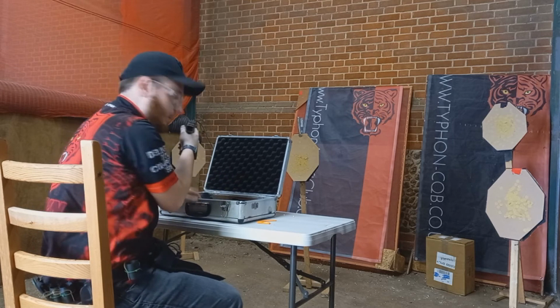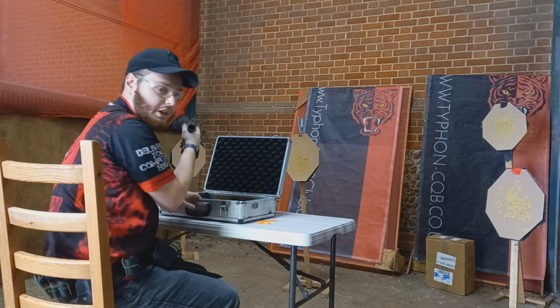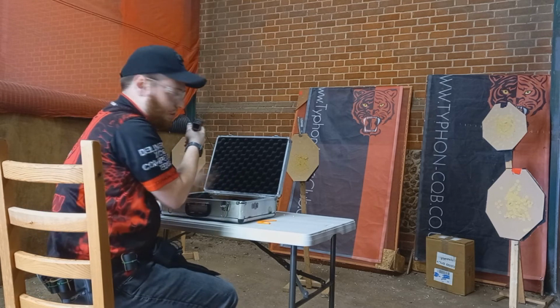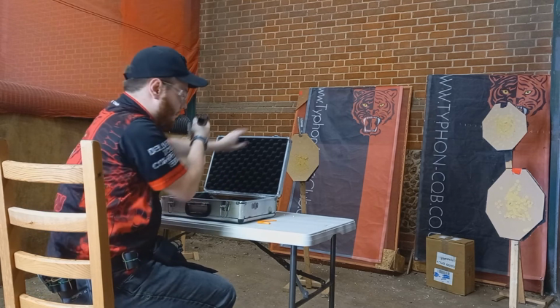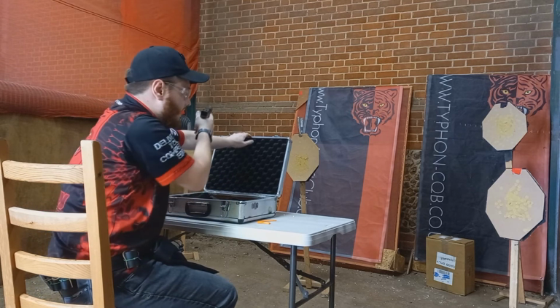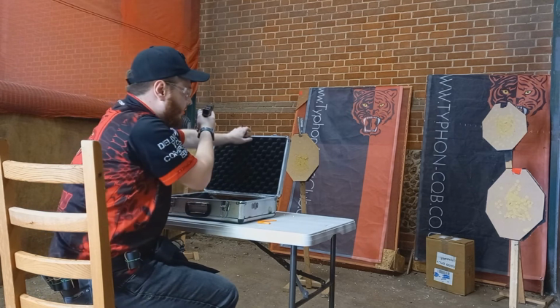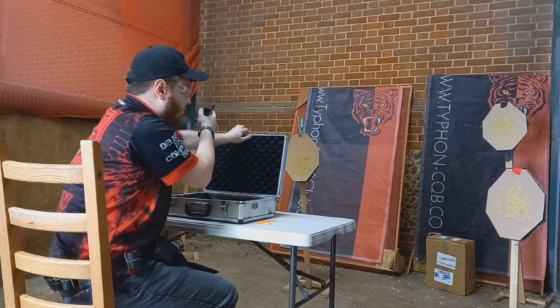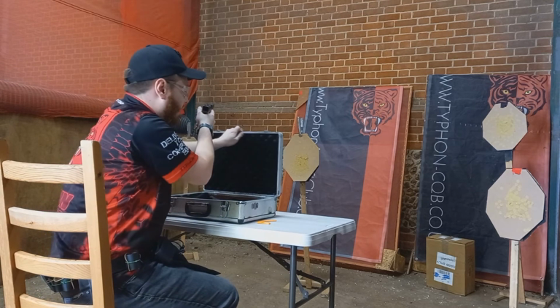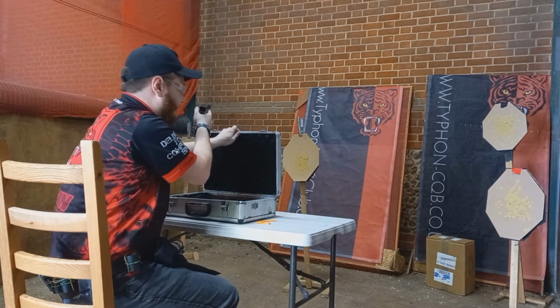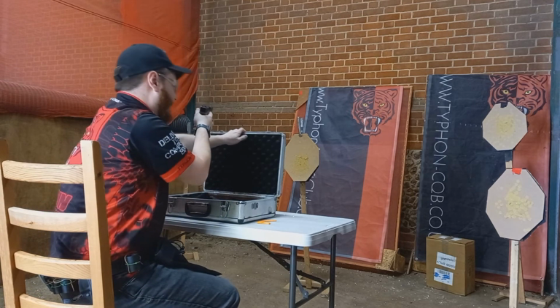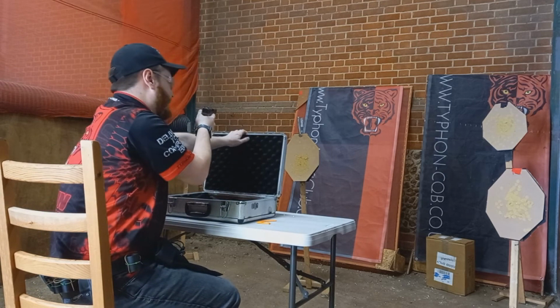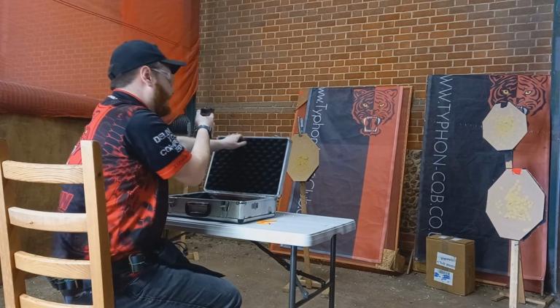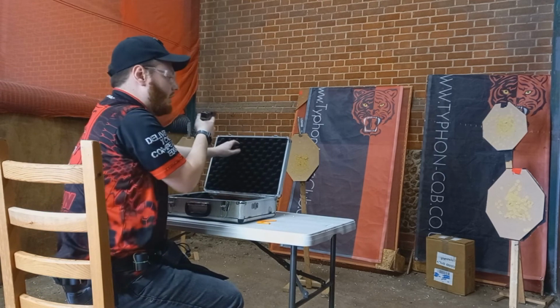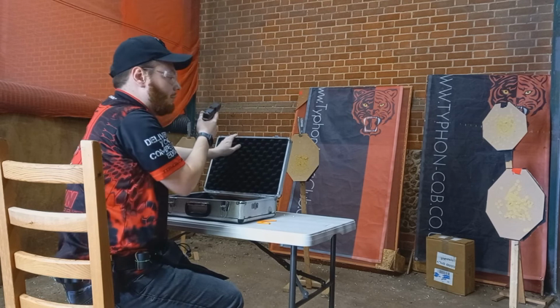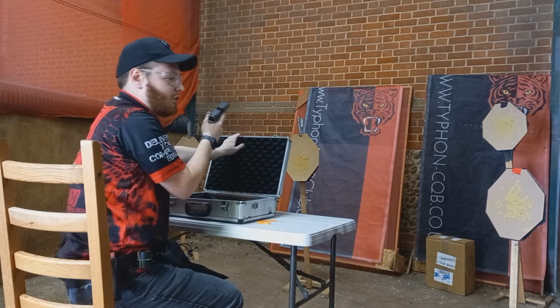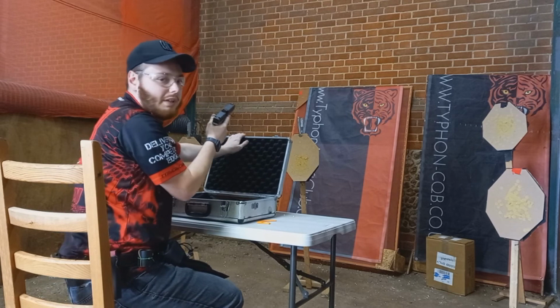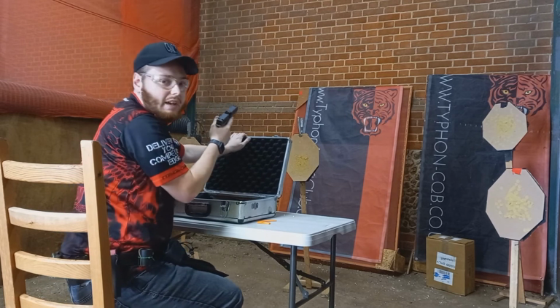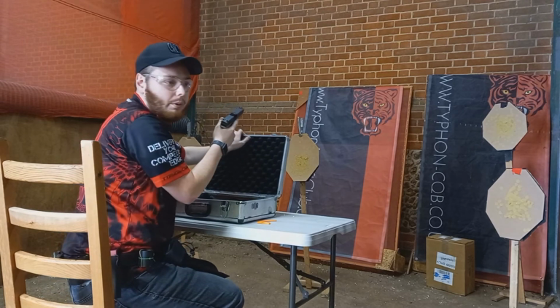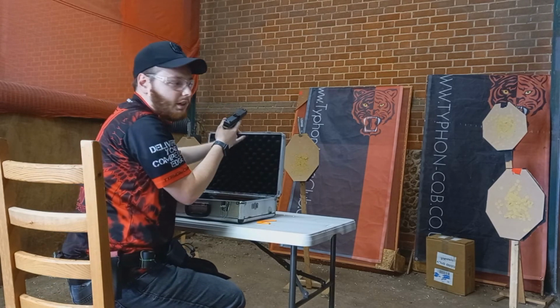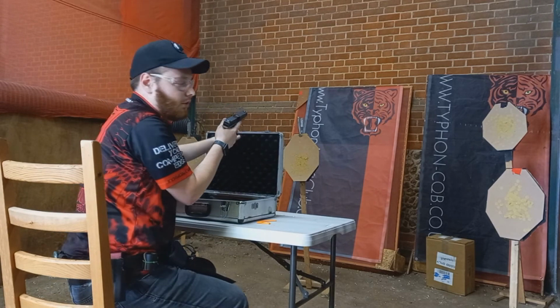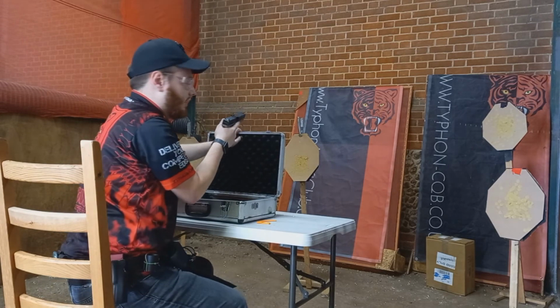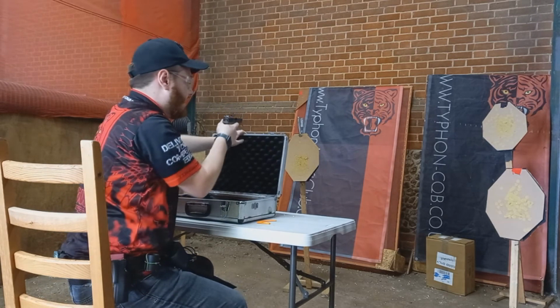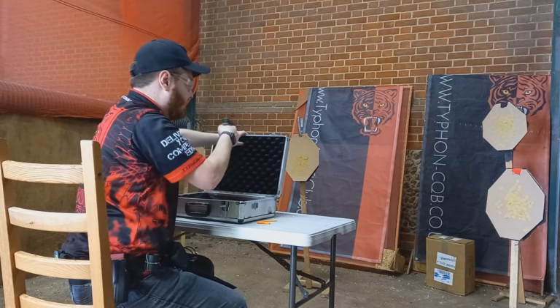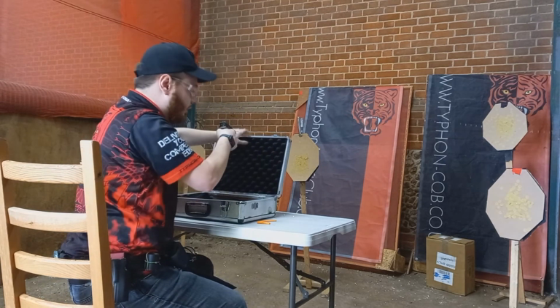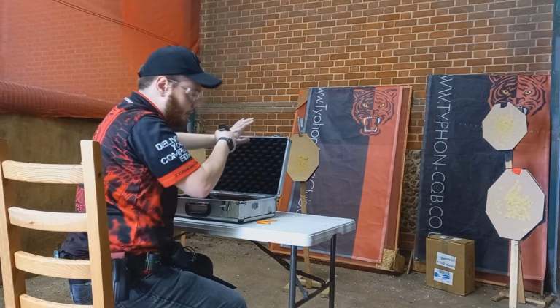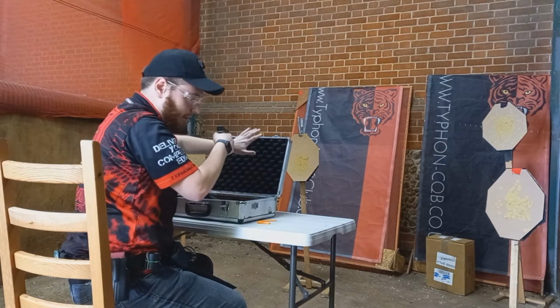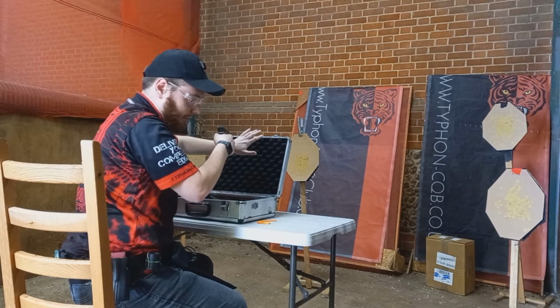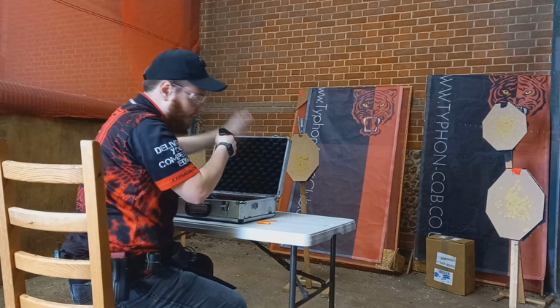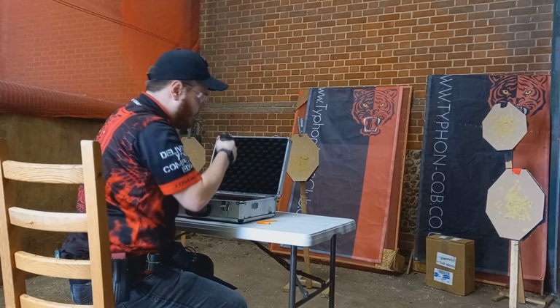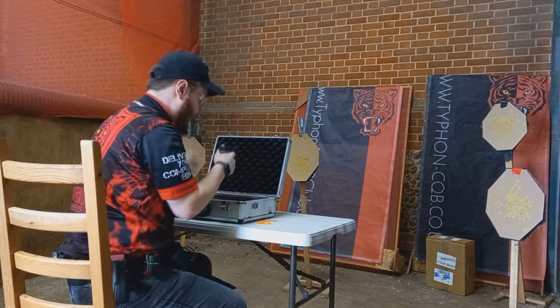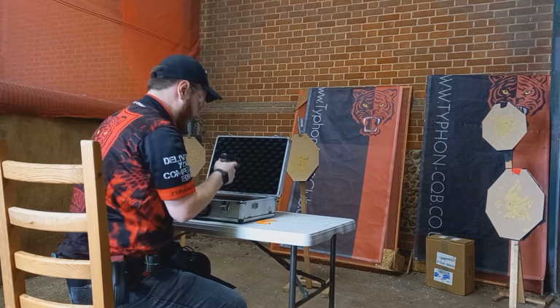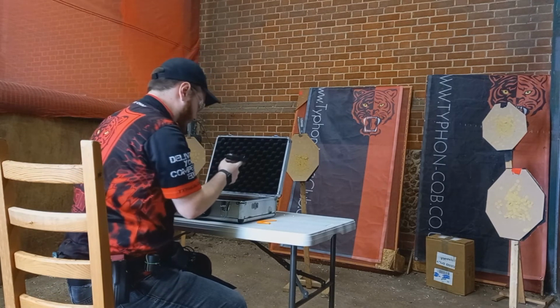Now, you may need to close the case, but do be careful when you close the case that you don't muzzle yourself.